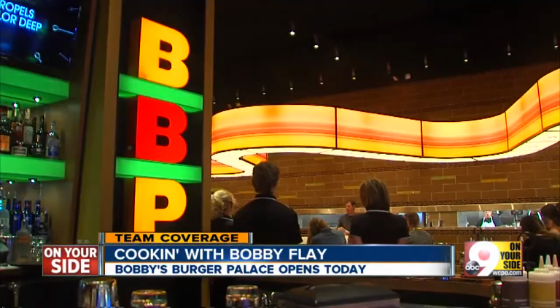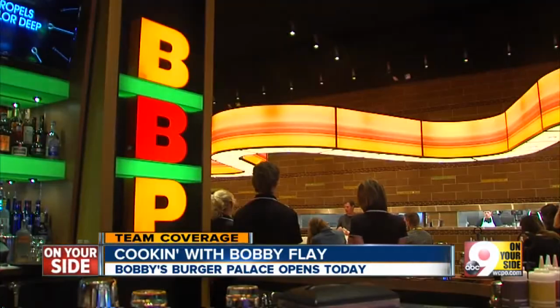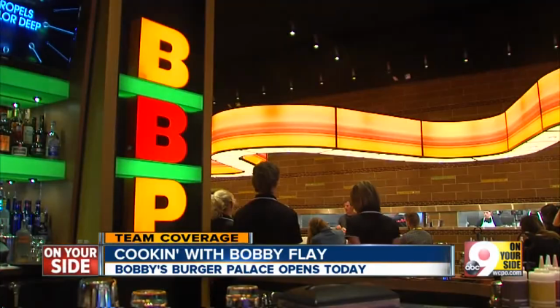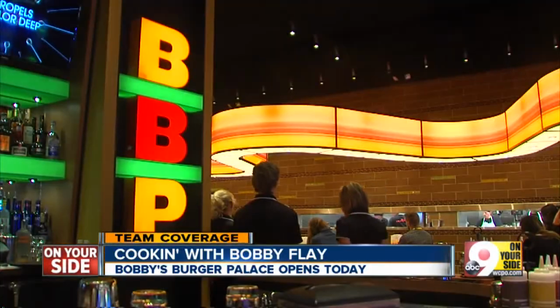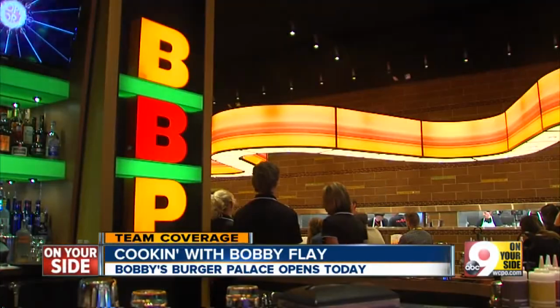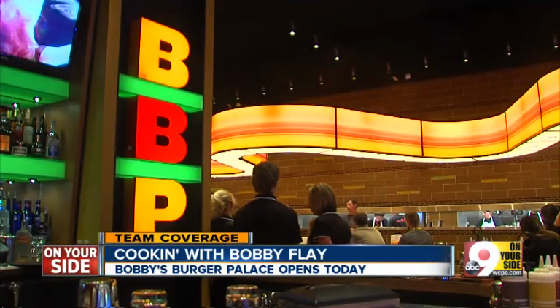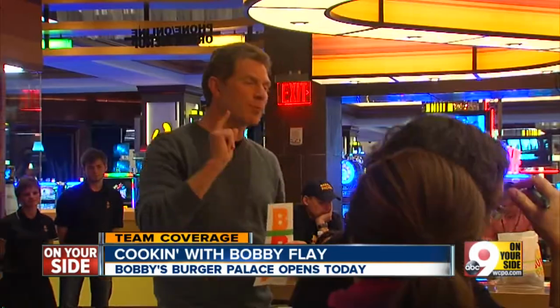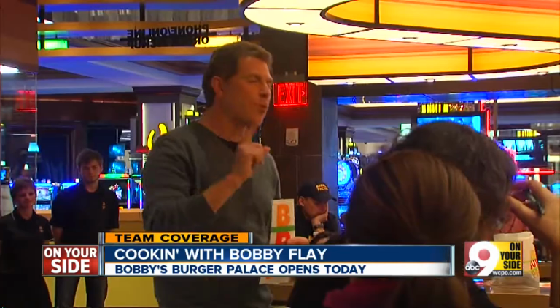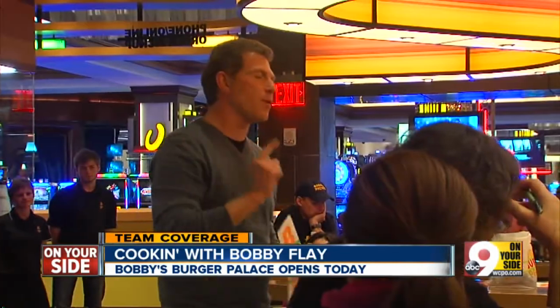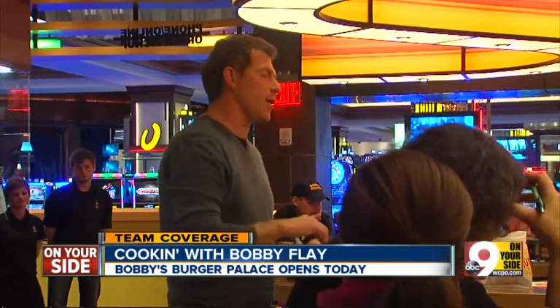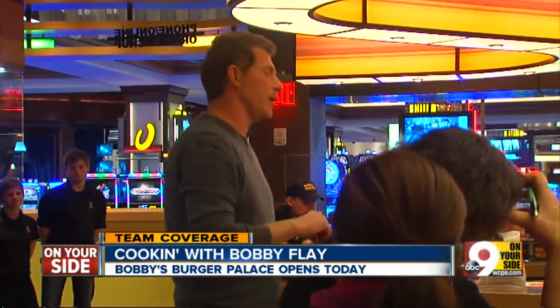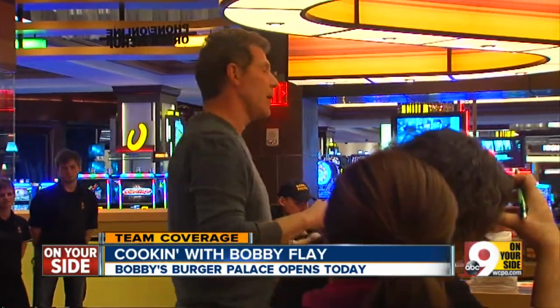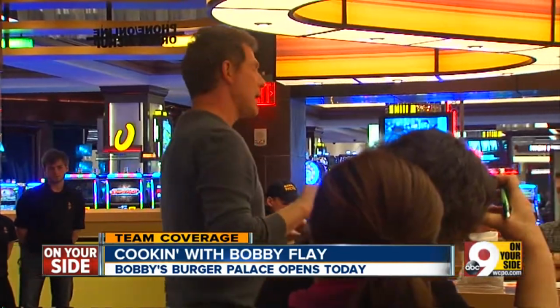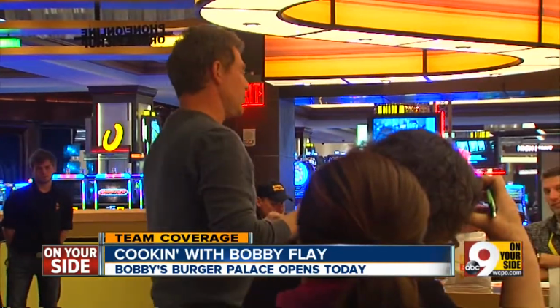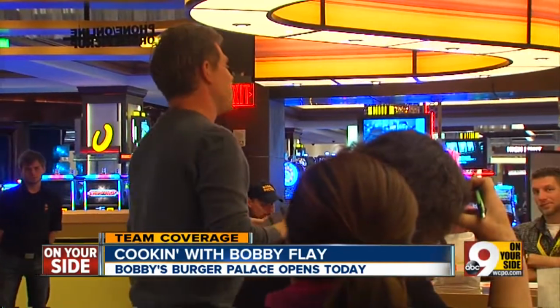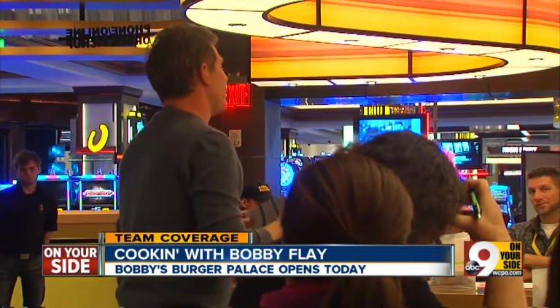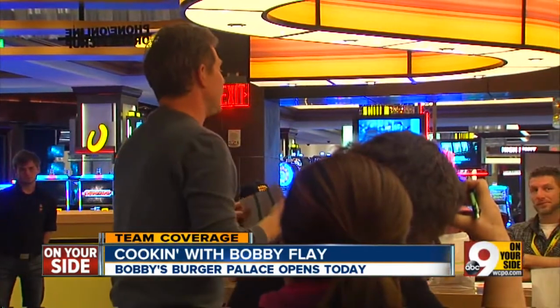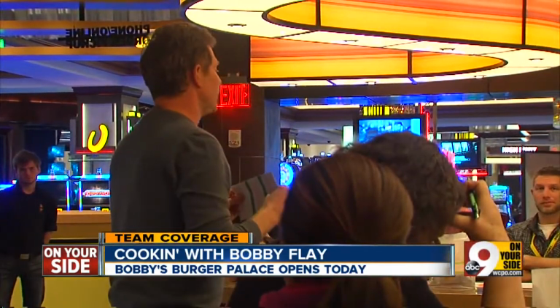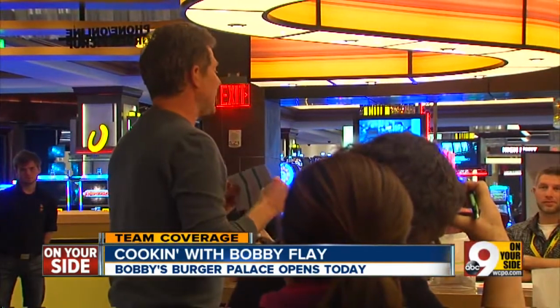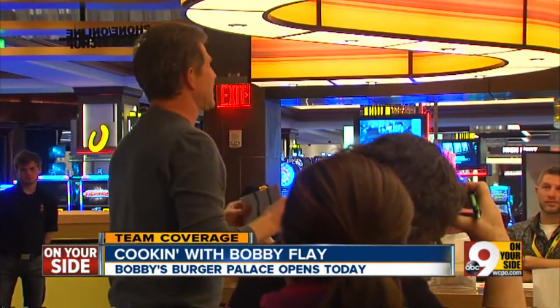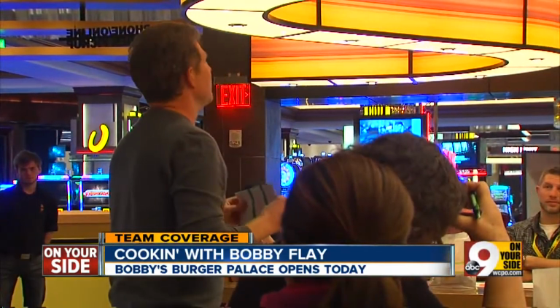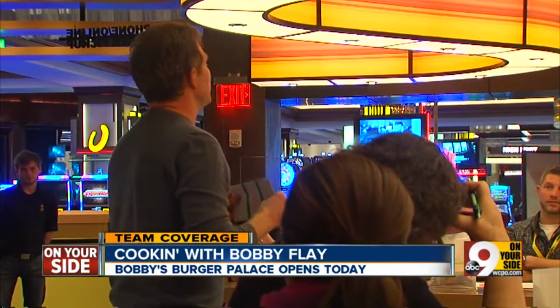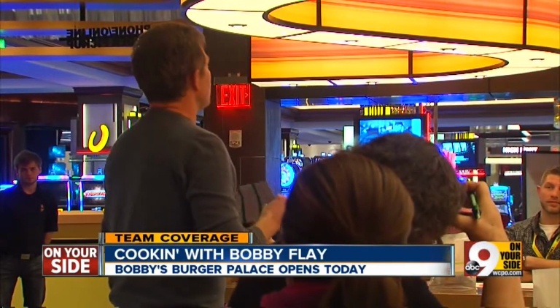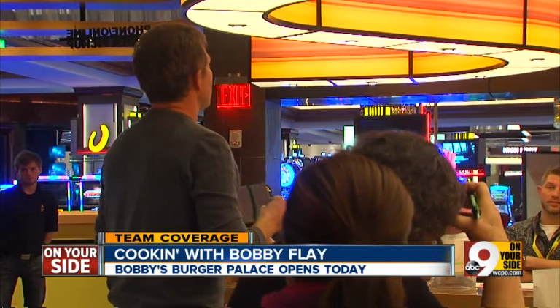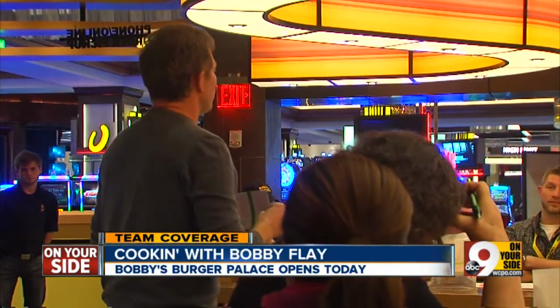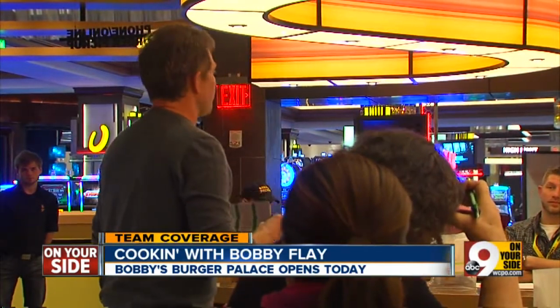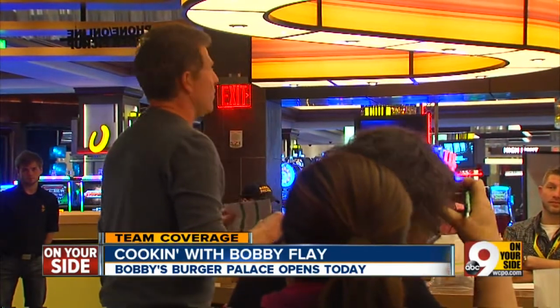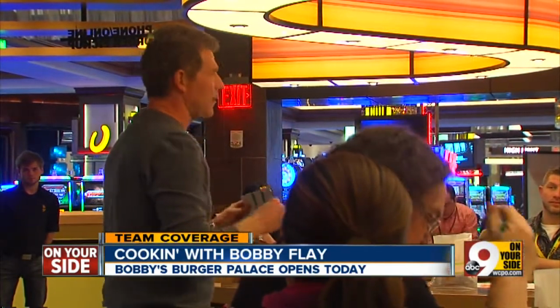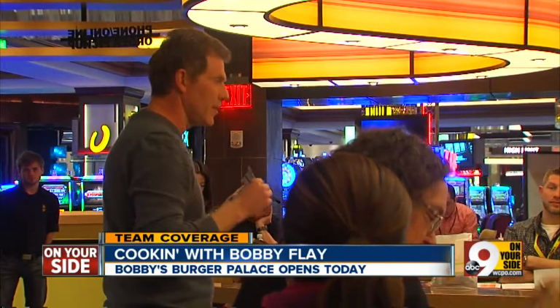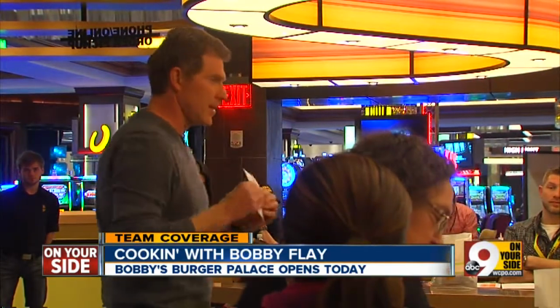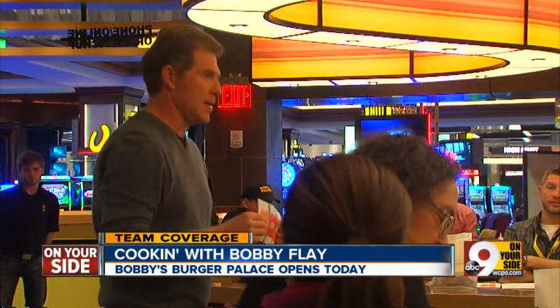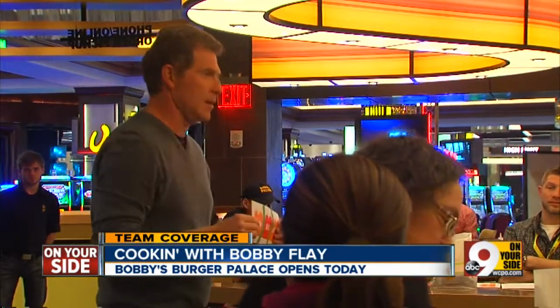To me, the most important thing as a chef is to get somebody to crave your food after they've eaten it.